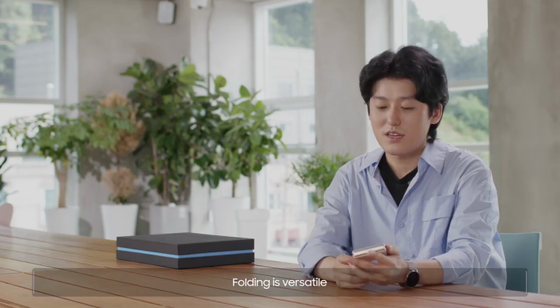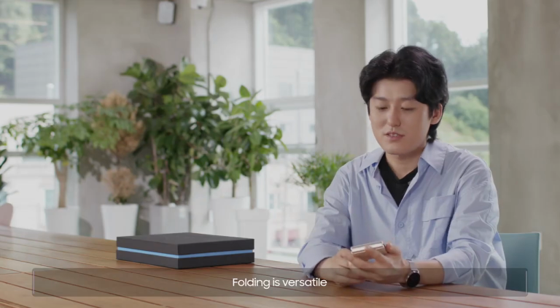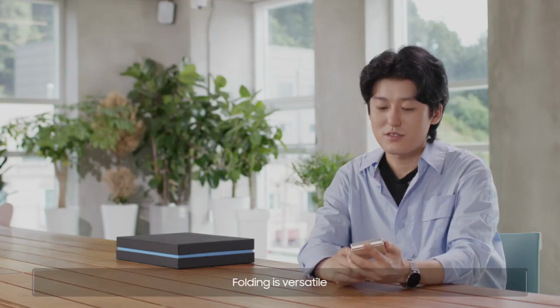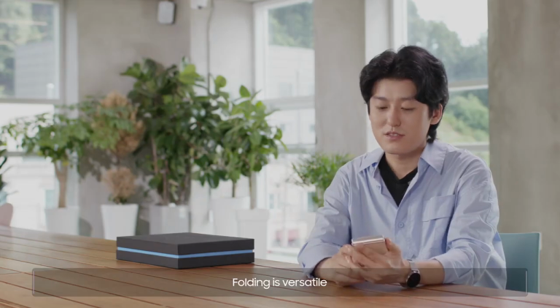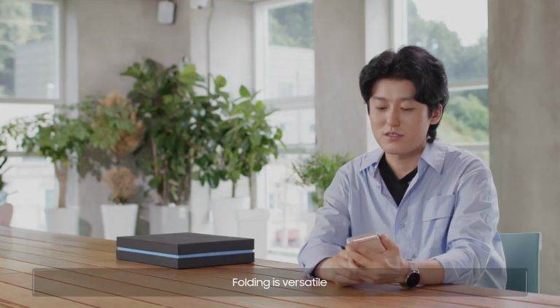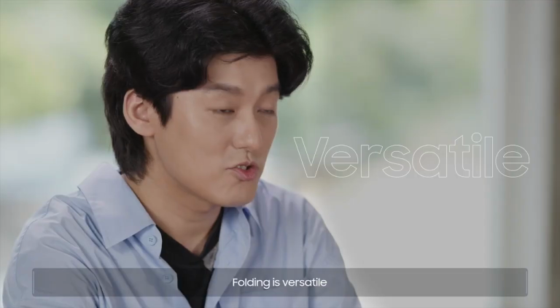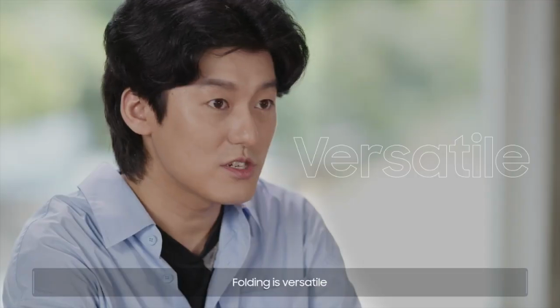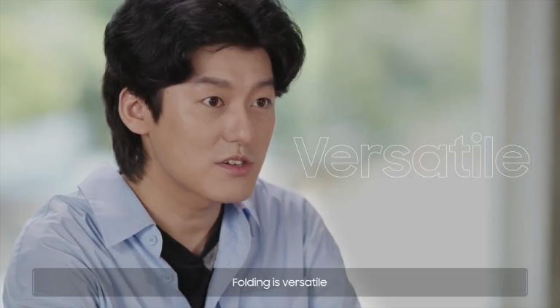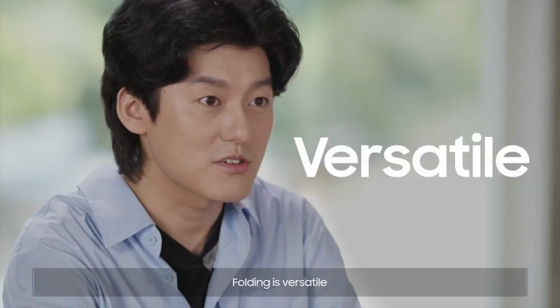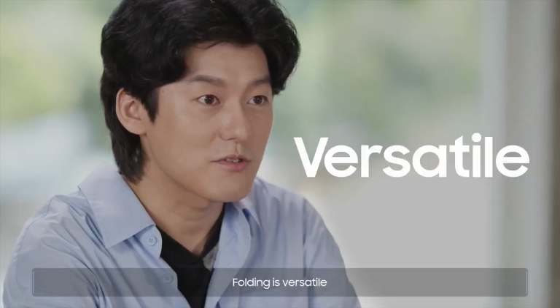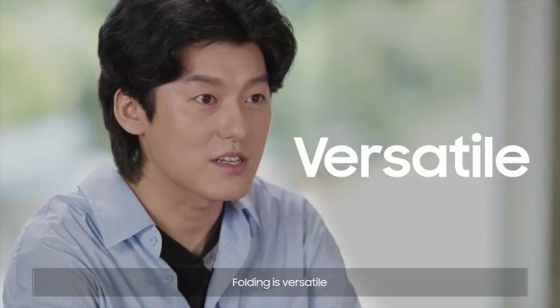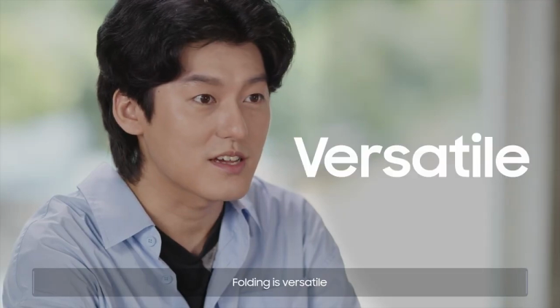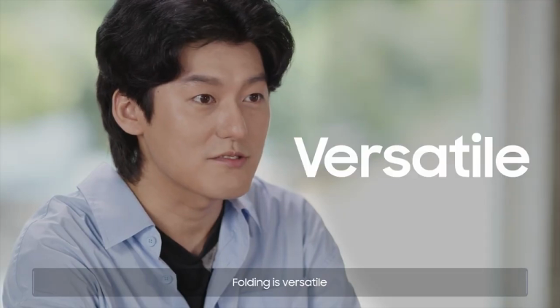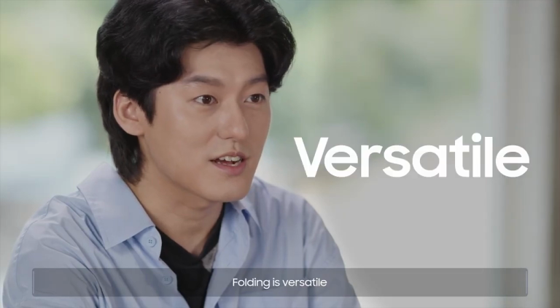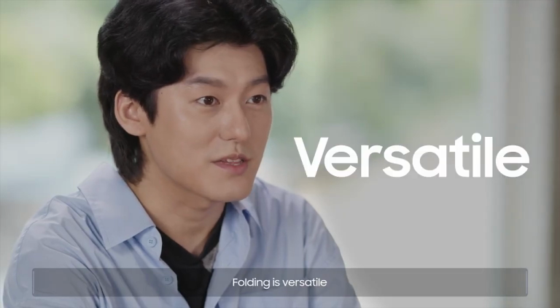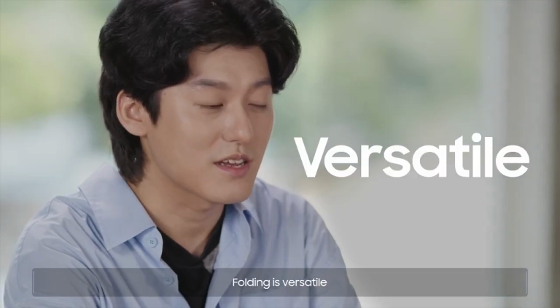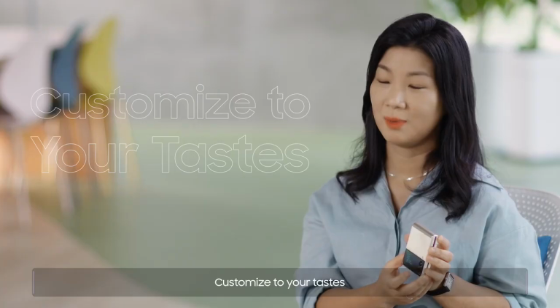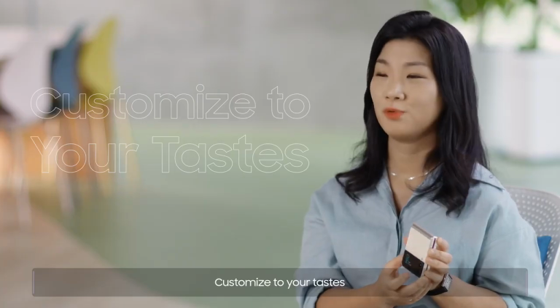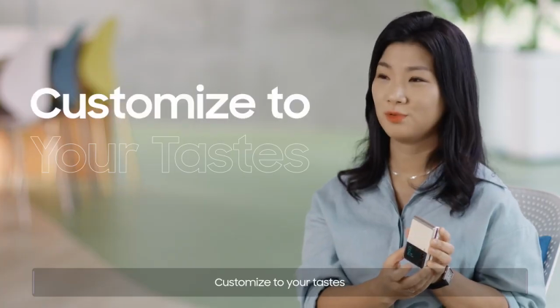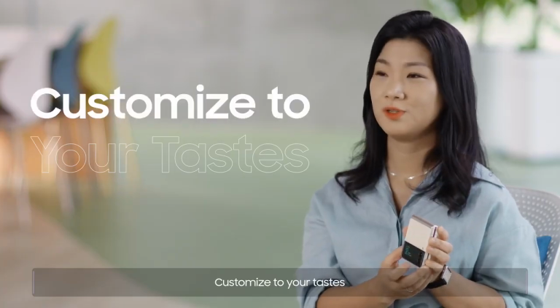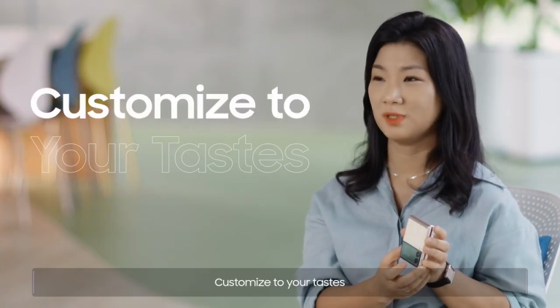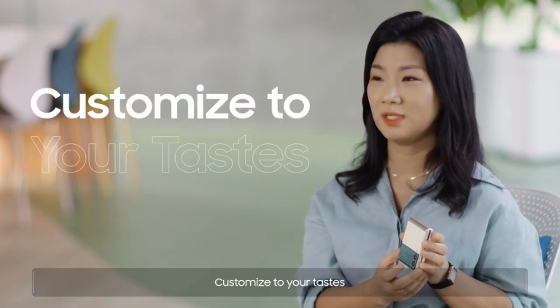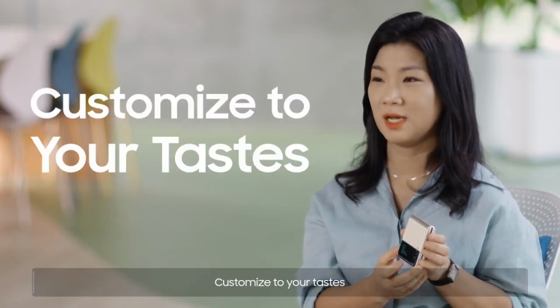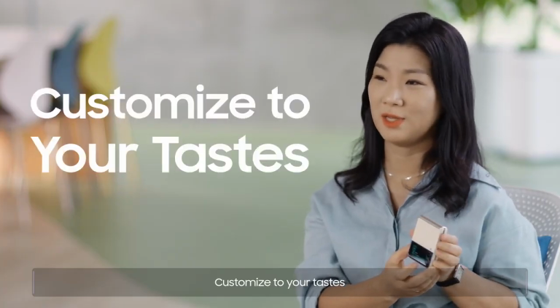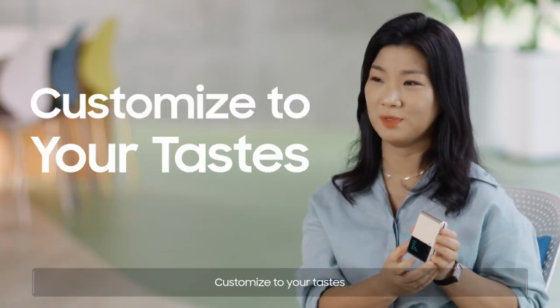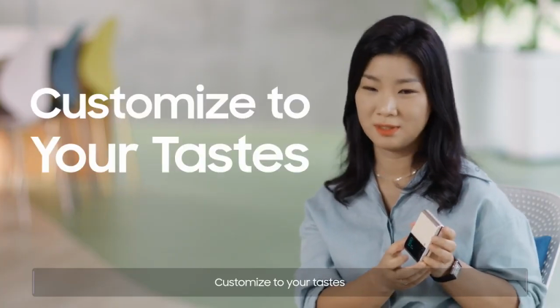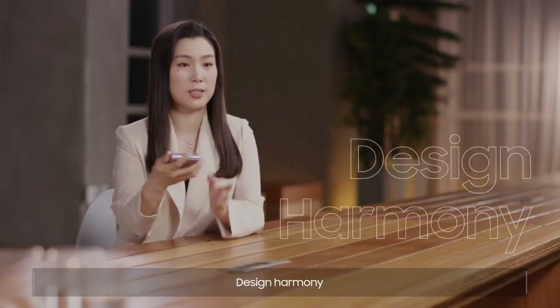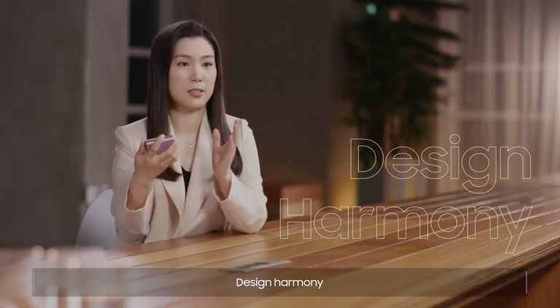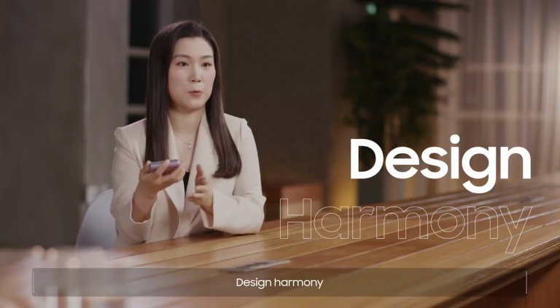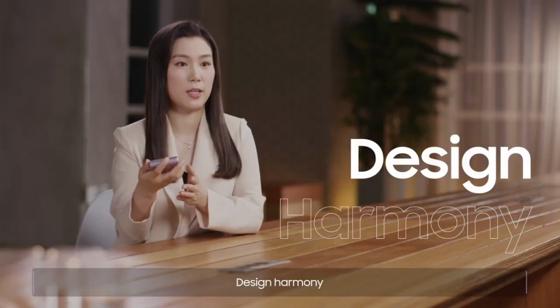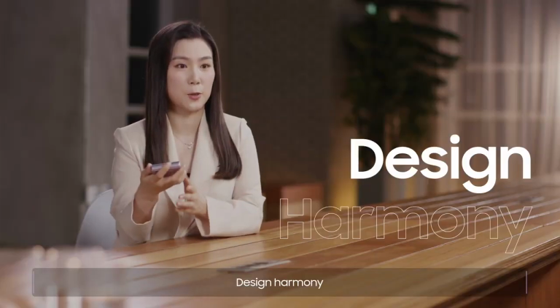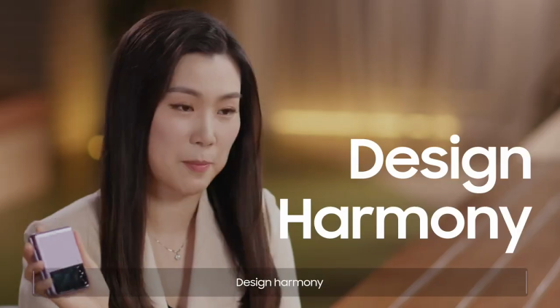Folding is versatile. Customized to your tastes. Design harmony.